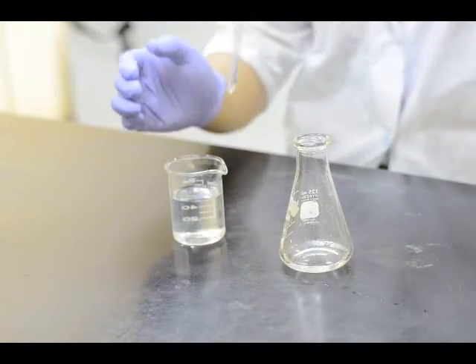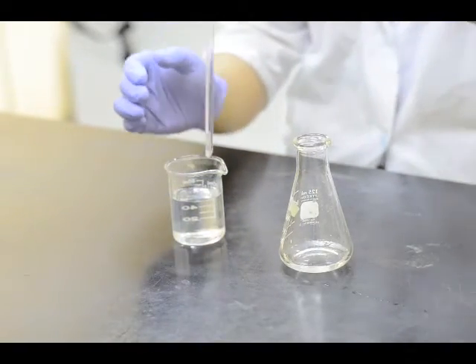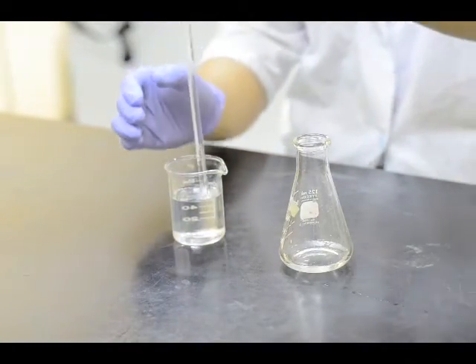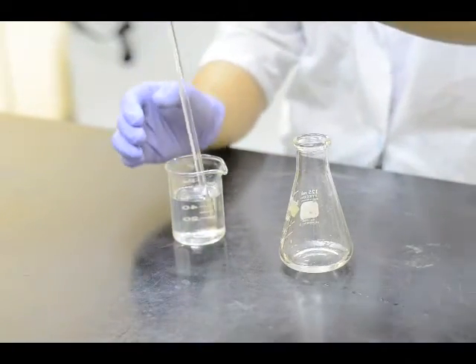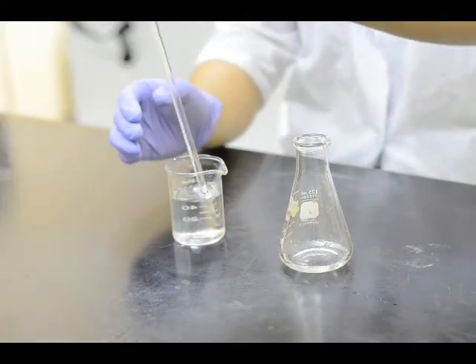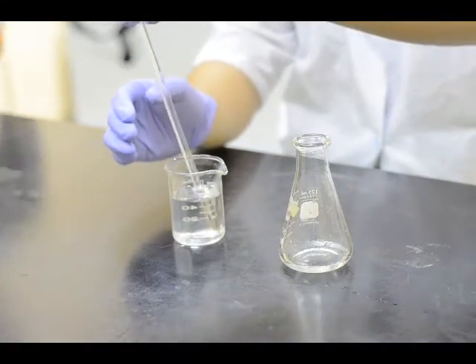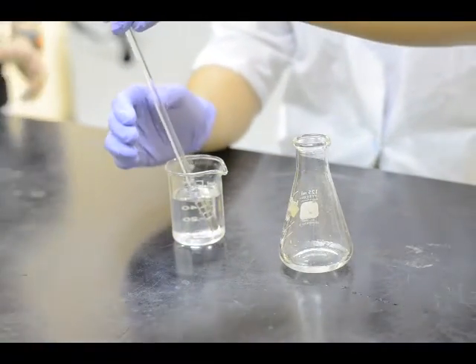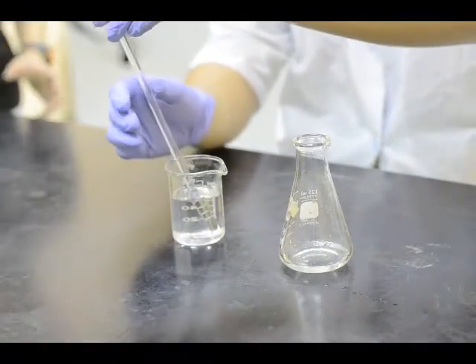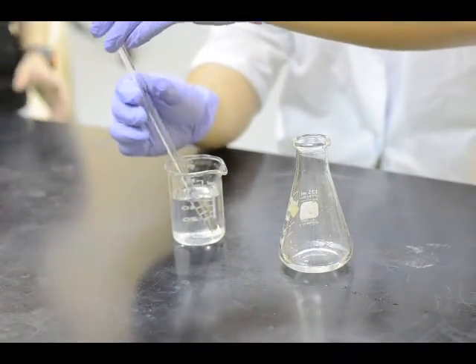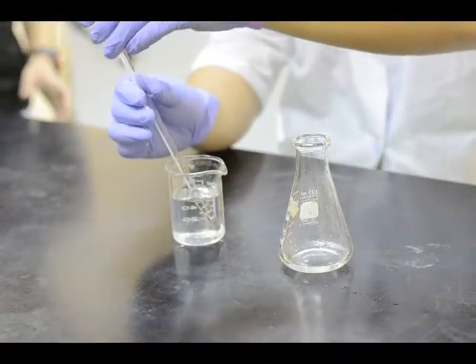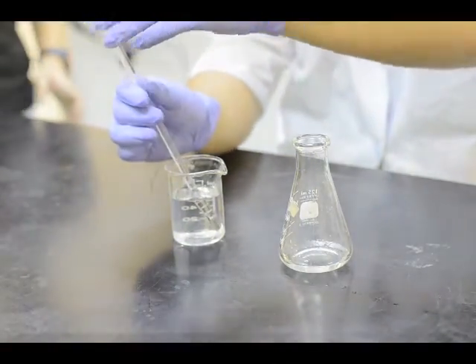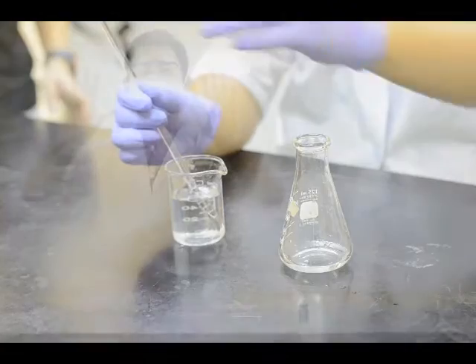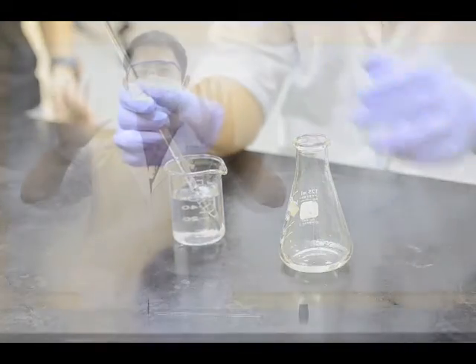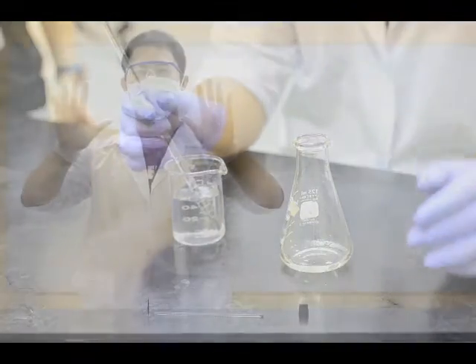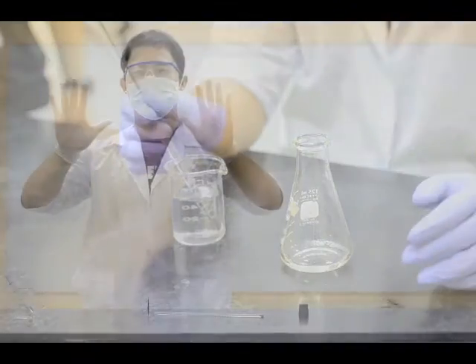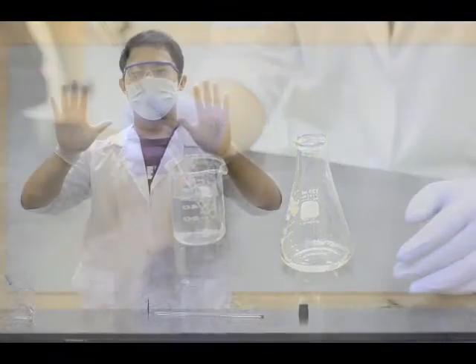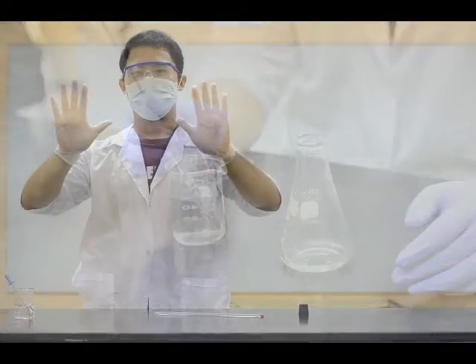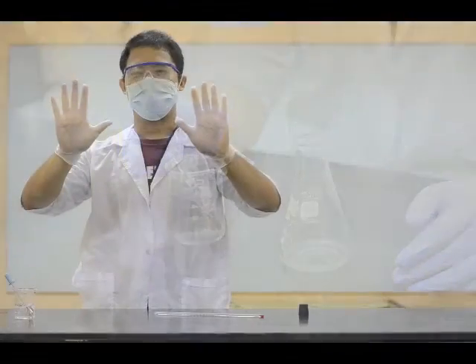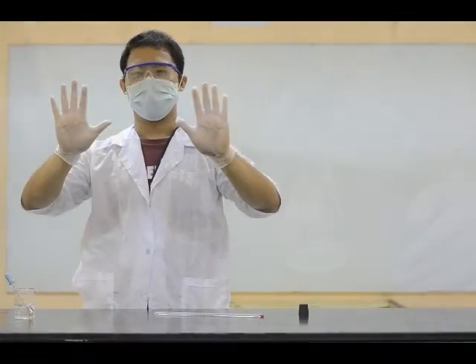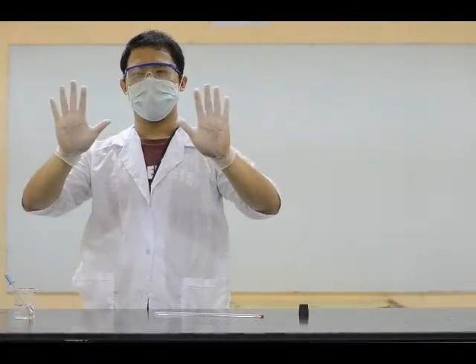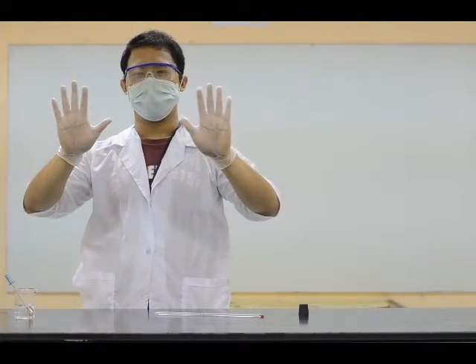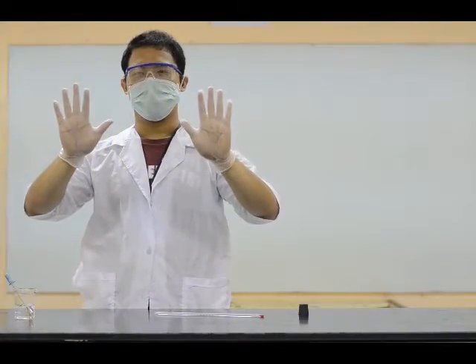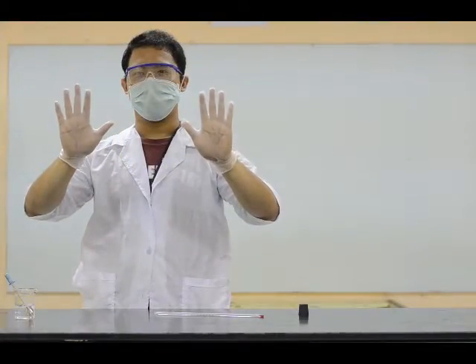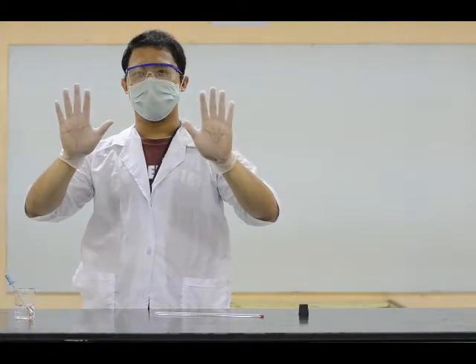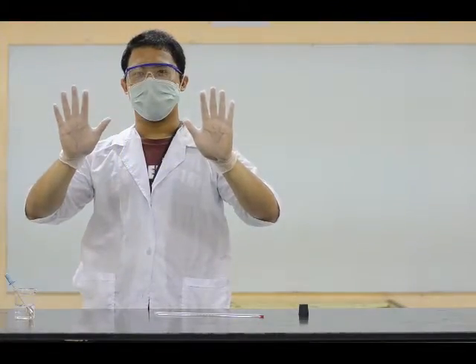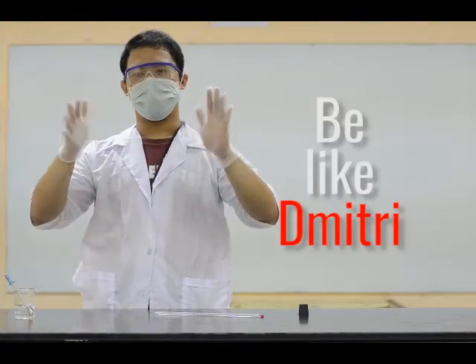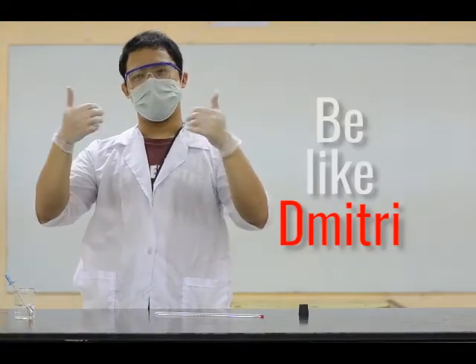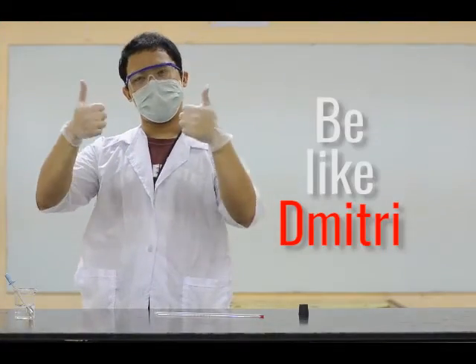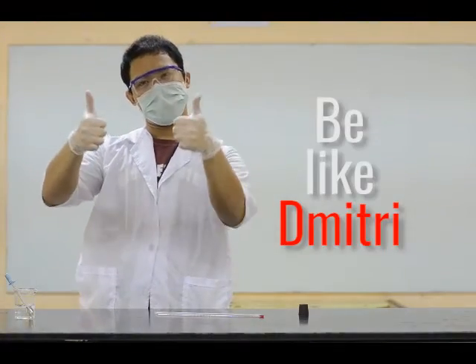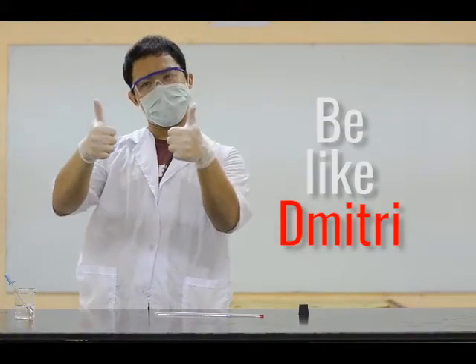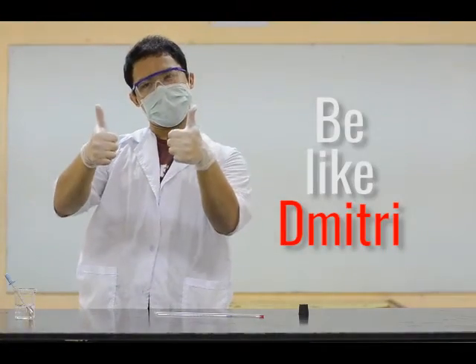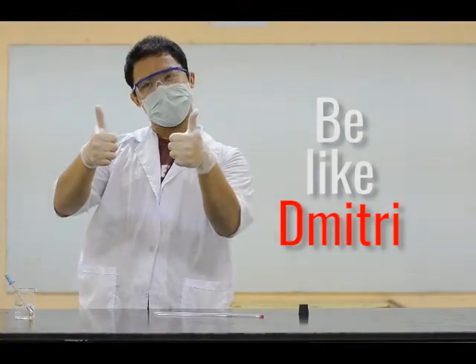Dibitri doesn't want to break a glass rod. Dibitri is smart. Be like Dibitri.